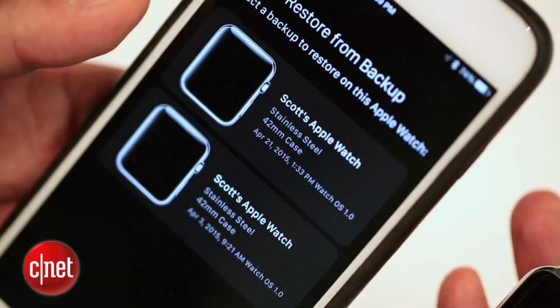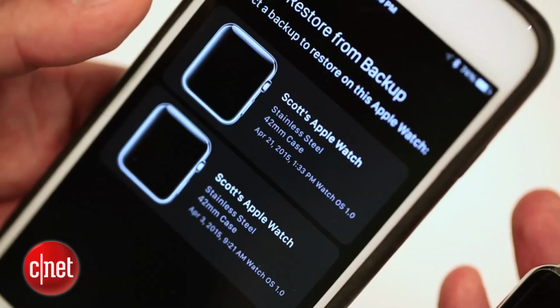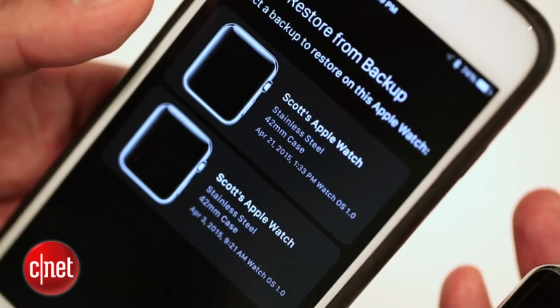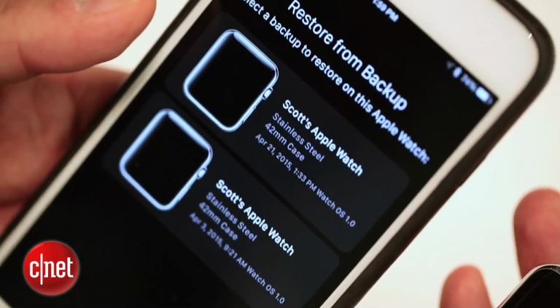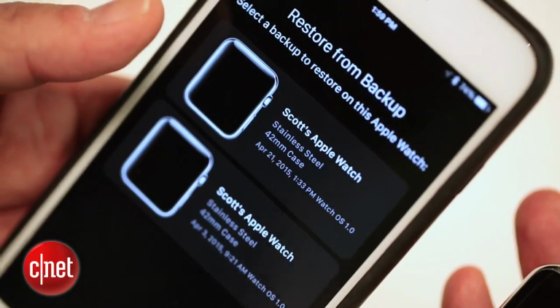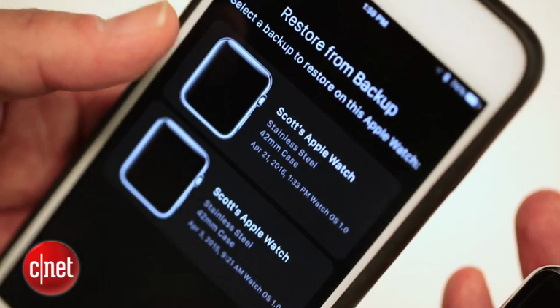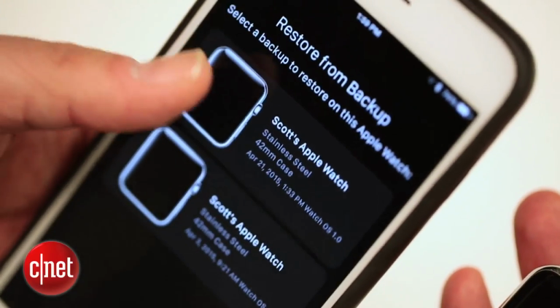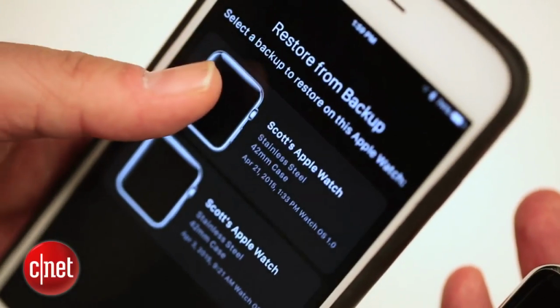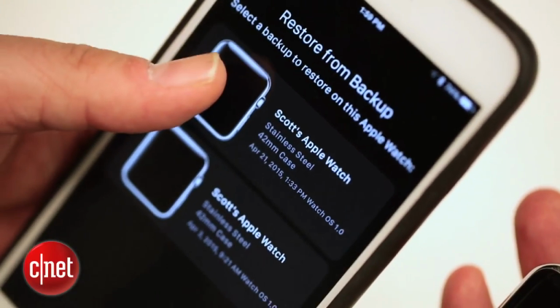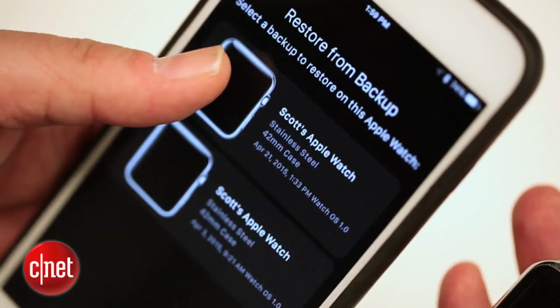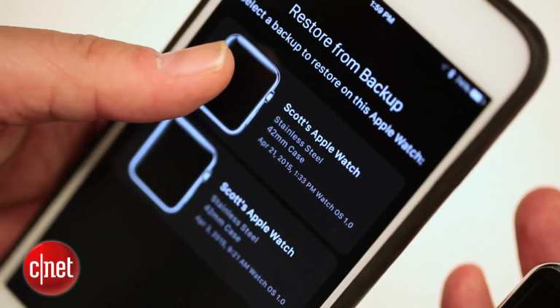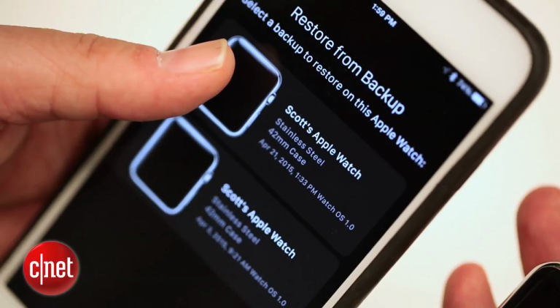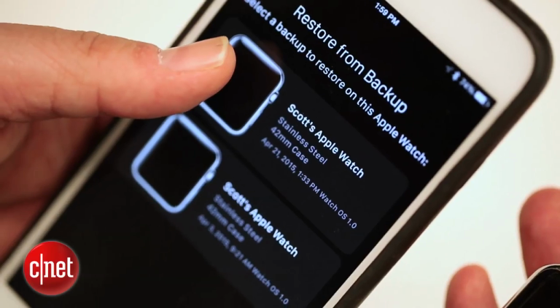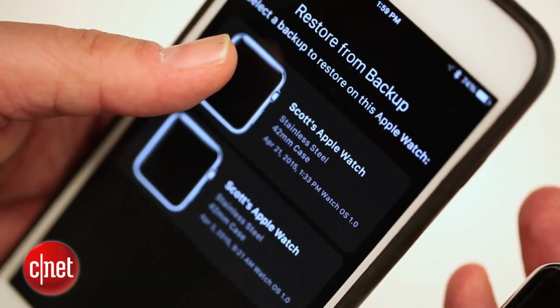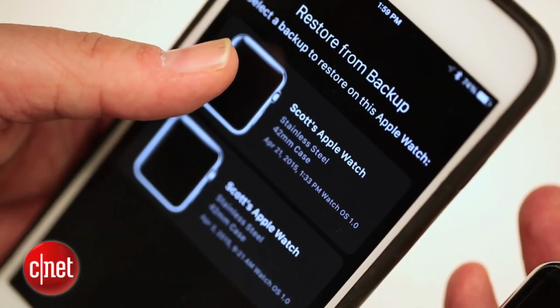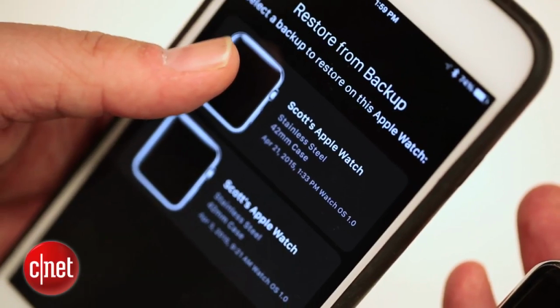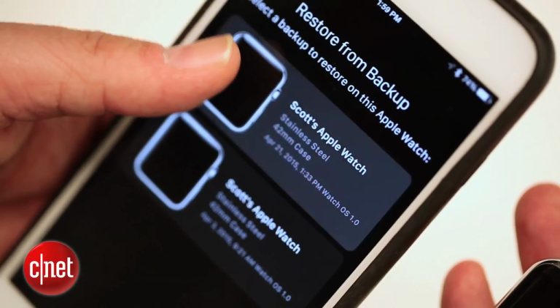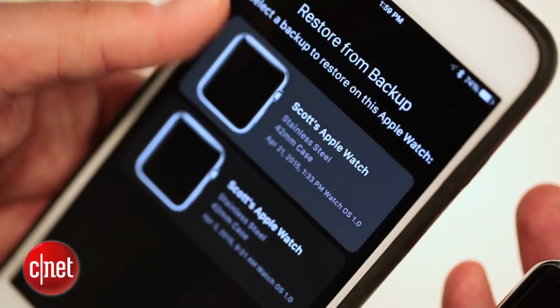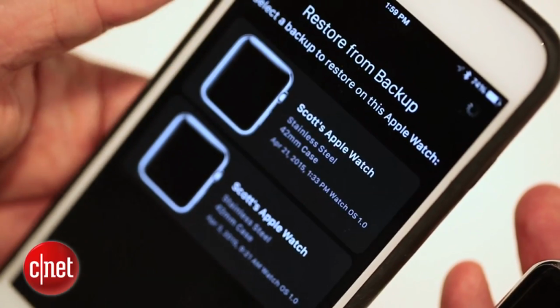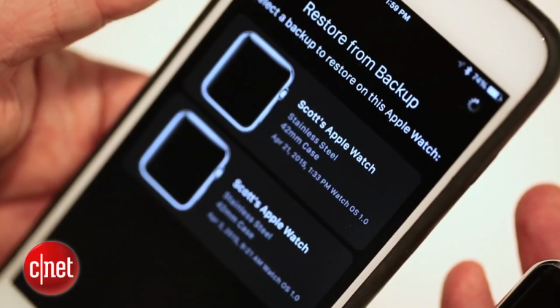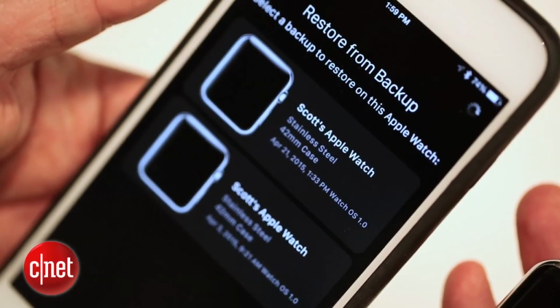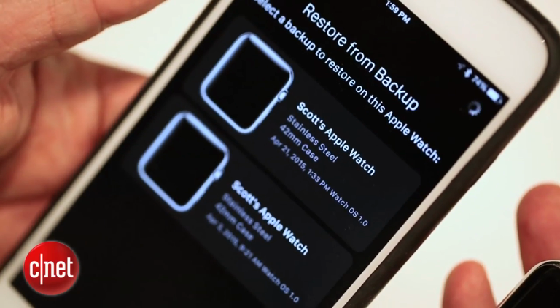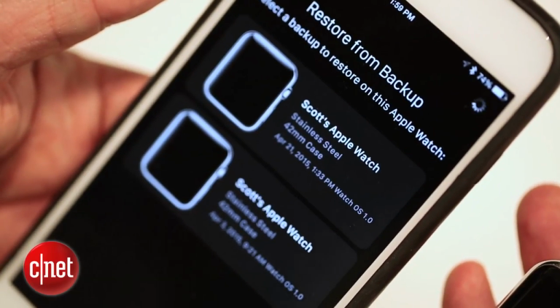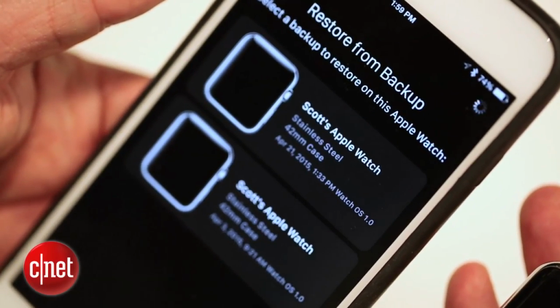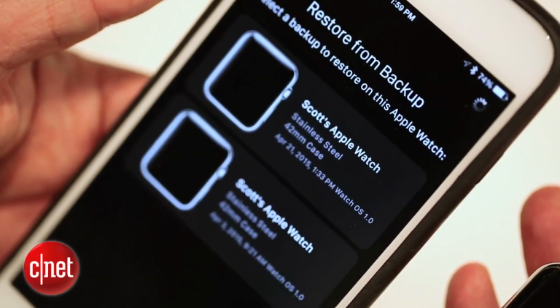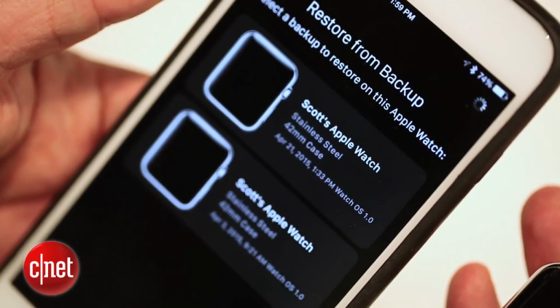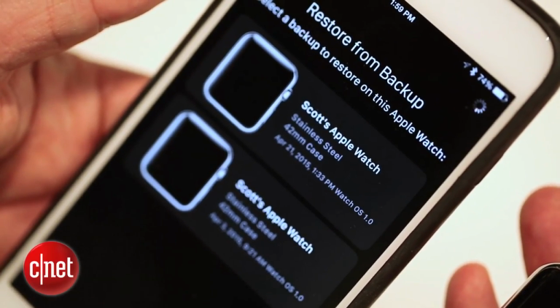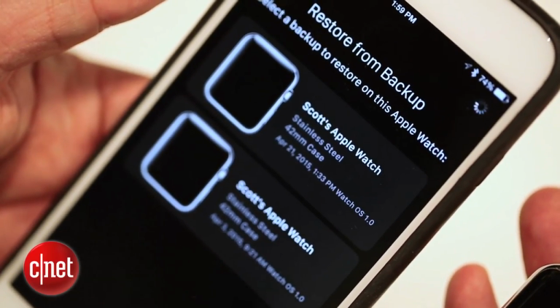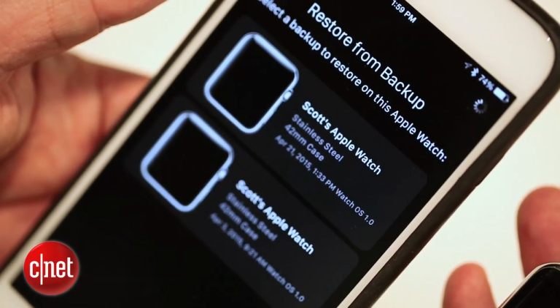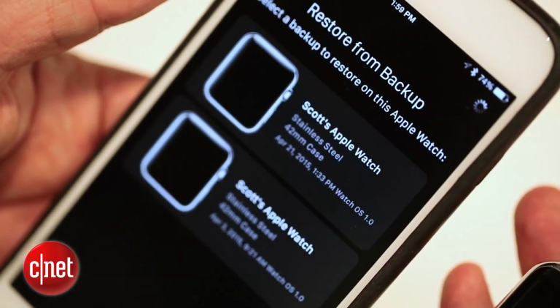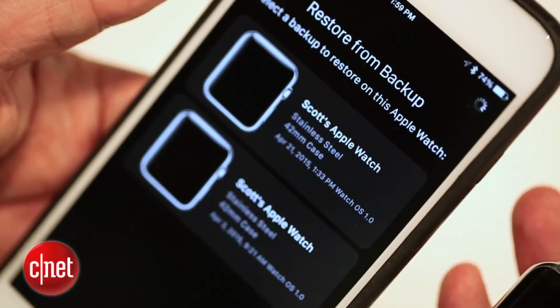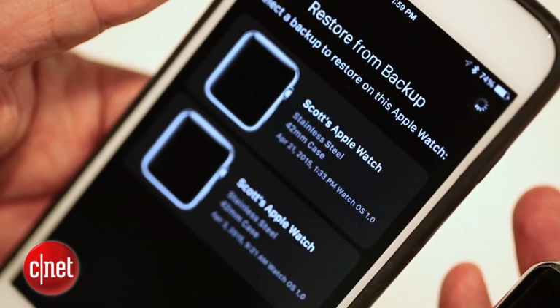Now if you're restoring from a backup — doing this a second time — it will ask if you want to restore from a backup that it's already made on your iPhone.